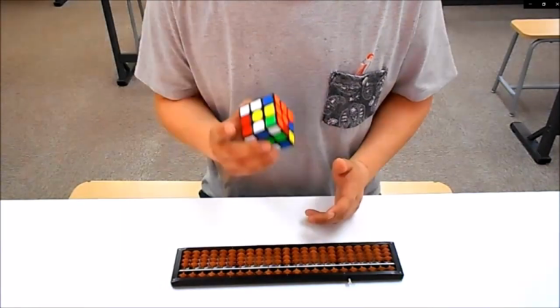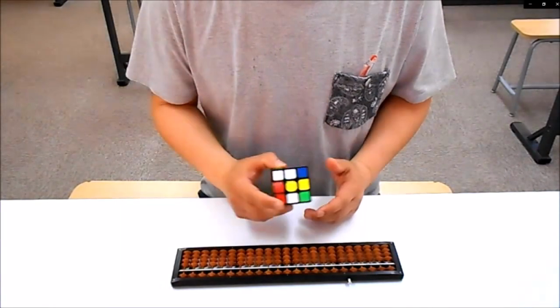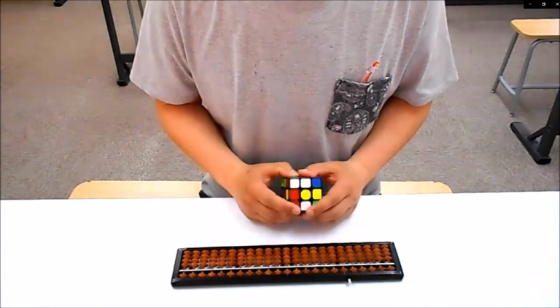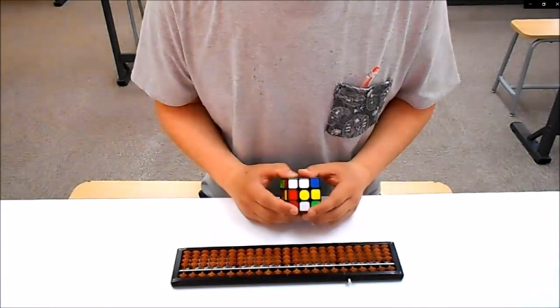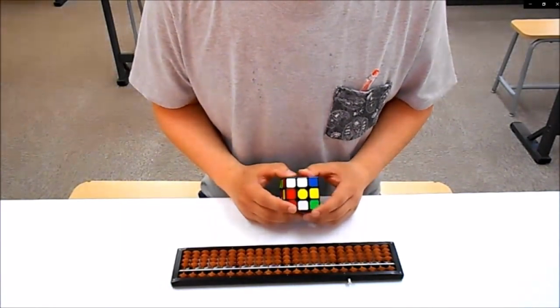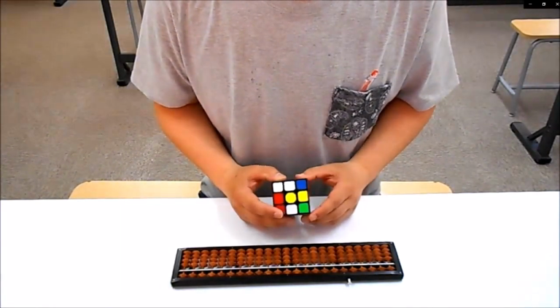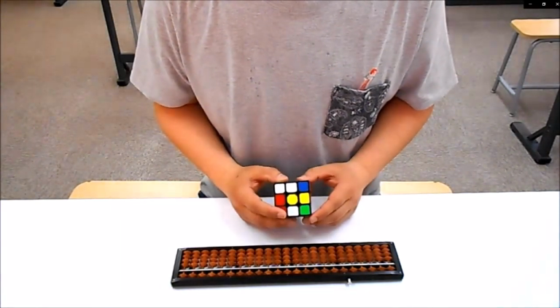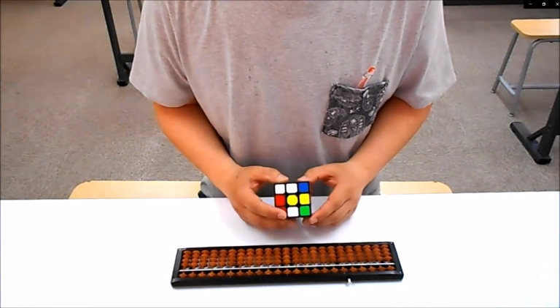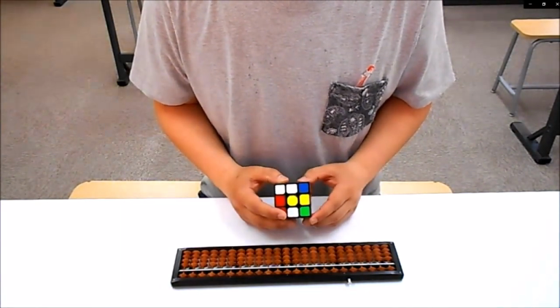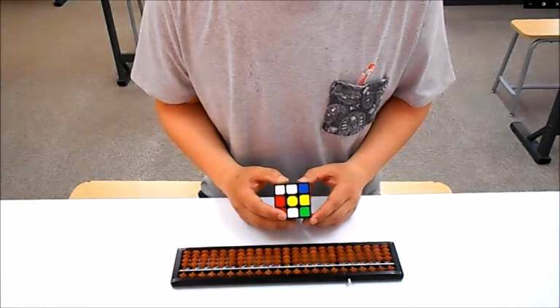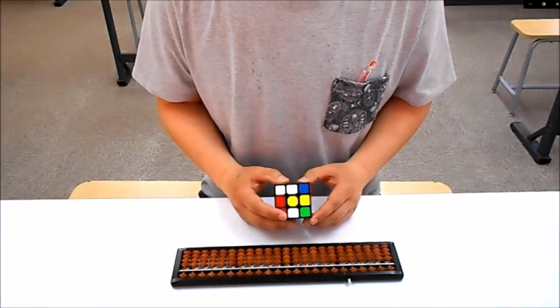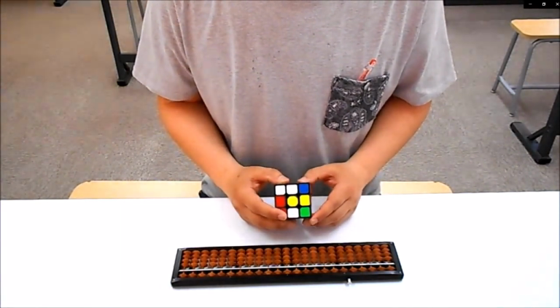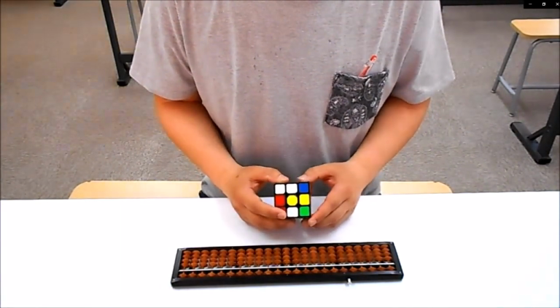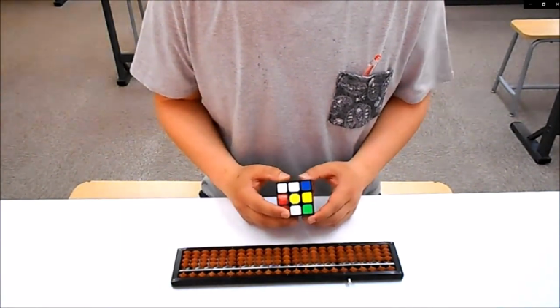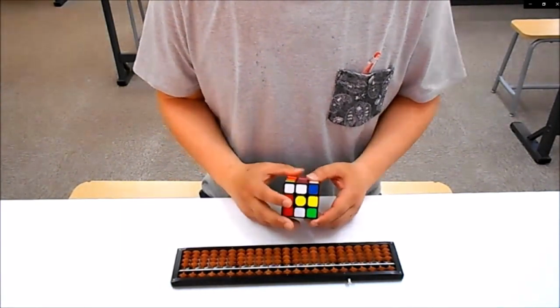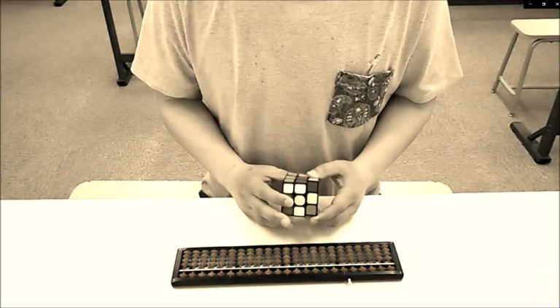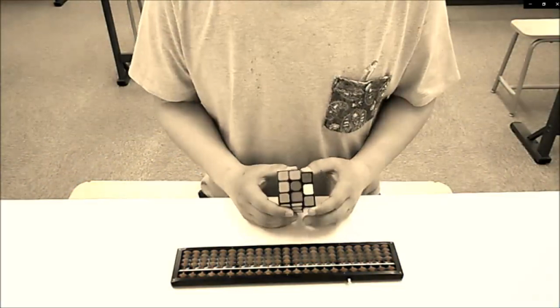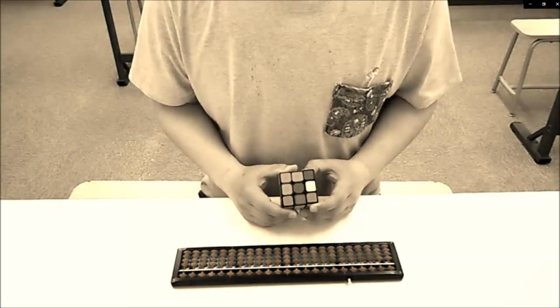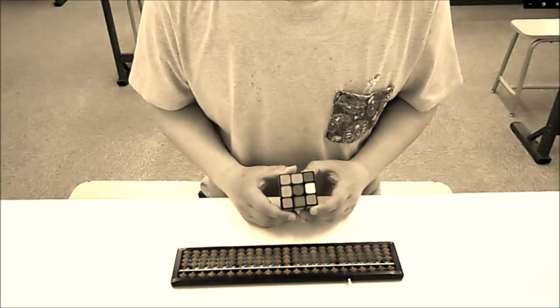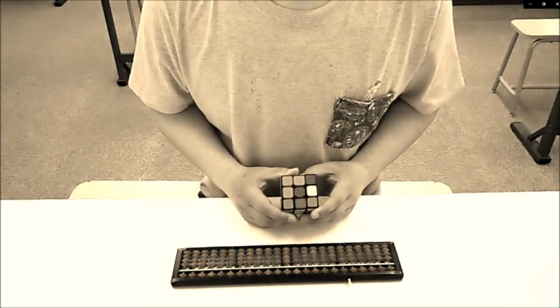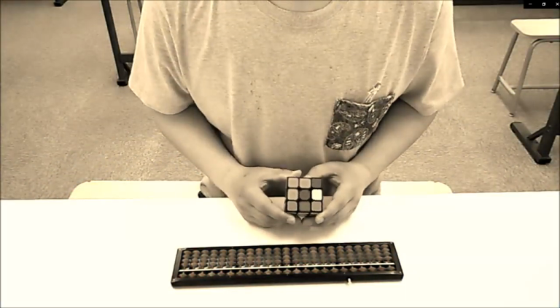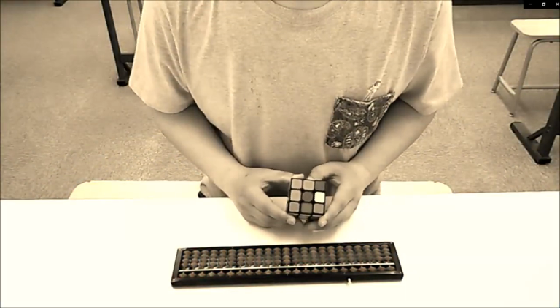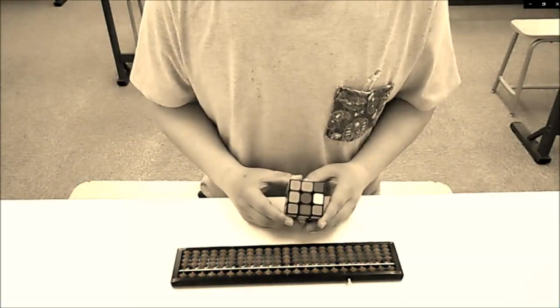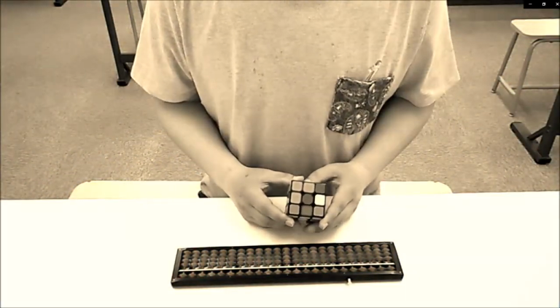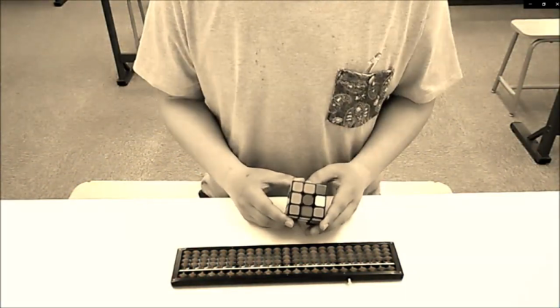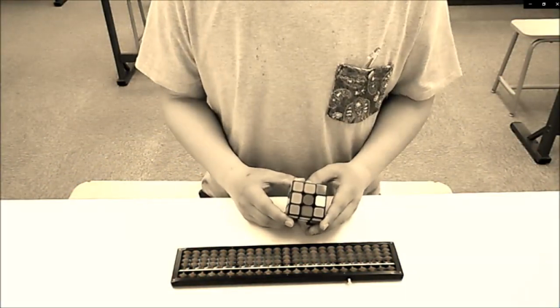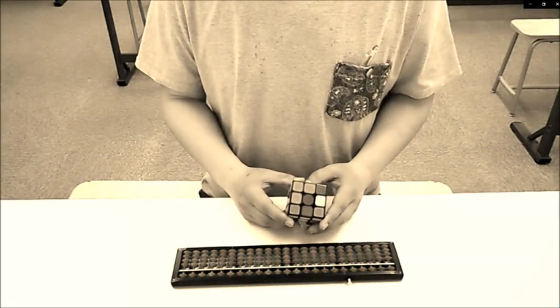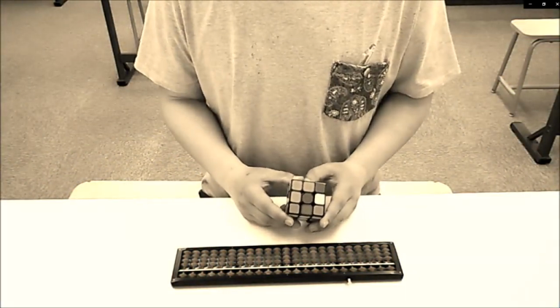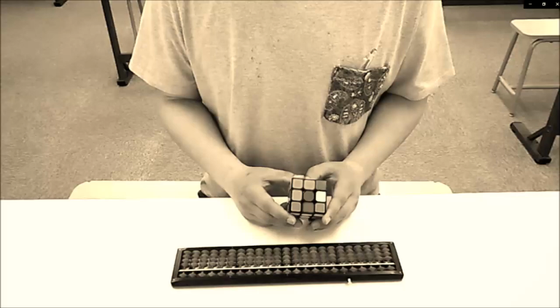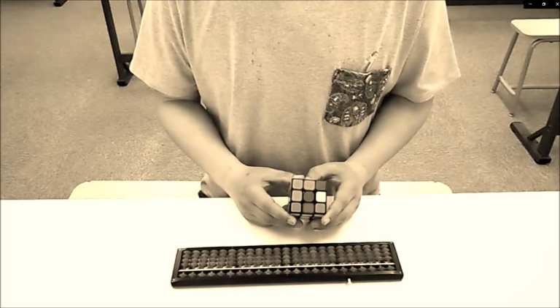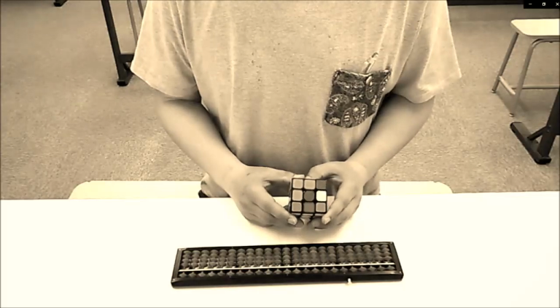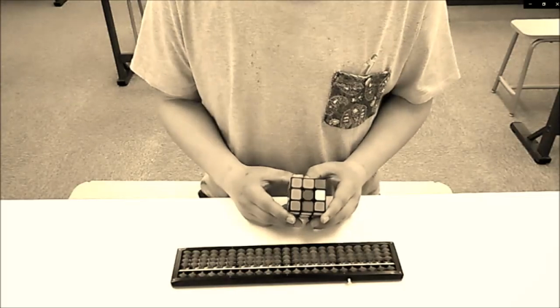ちょっとゴリ先生、そこに今チャレンジしてますので、また経過、気になる方は、このチャンネル登録しておいてください。また、このチャンネル見に来てくれると、ゴリ先生嬉しいです。それではまた。